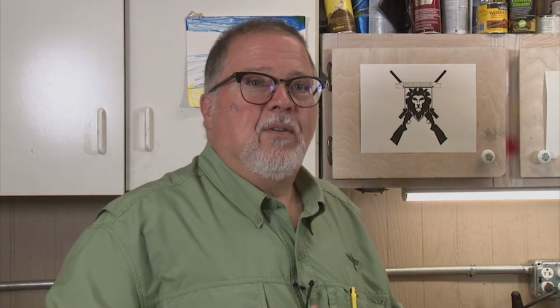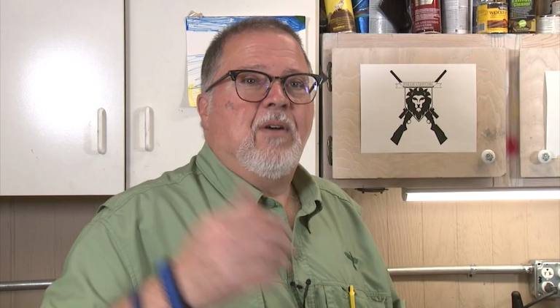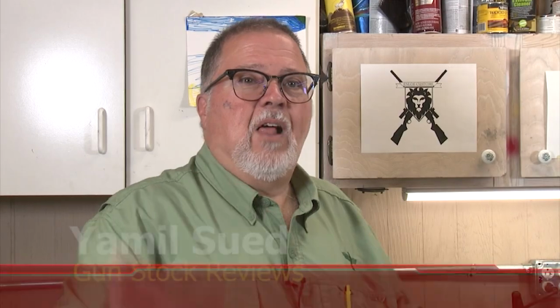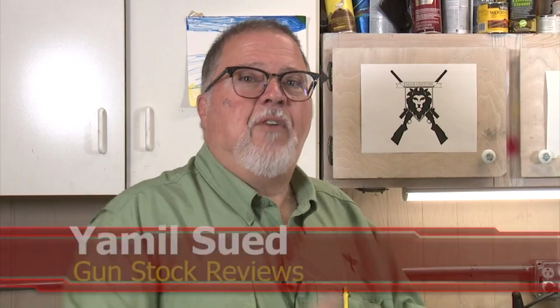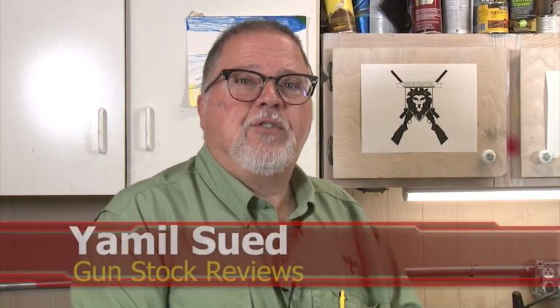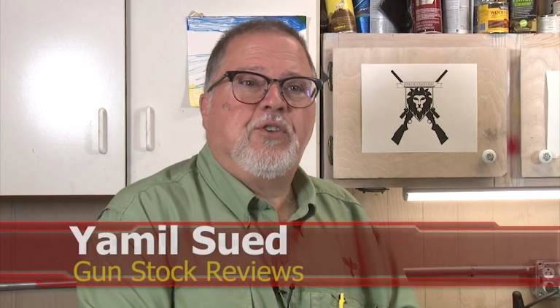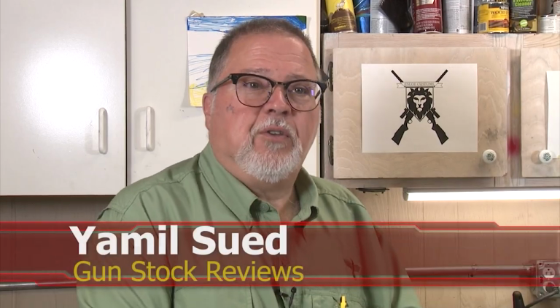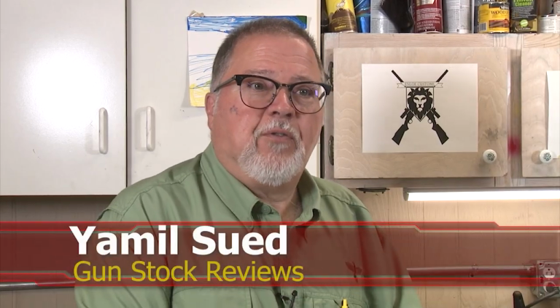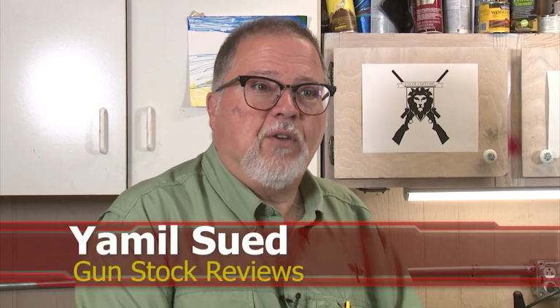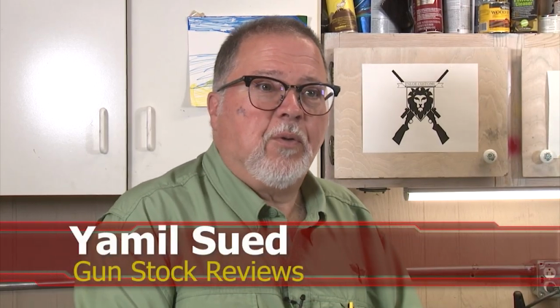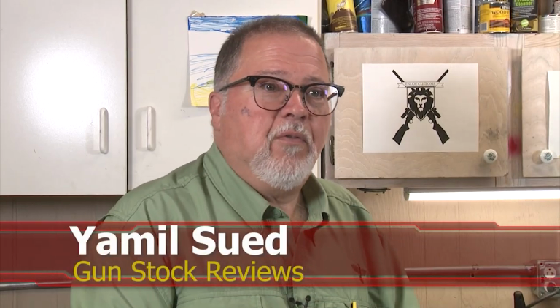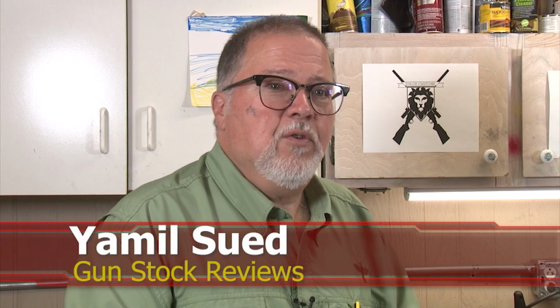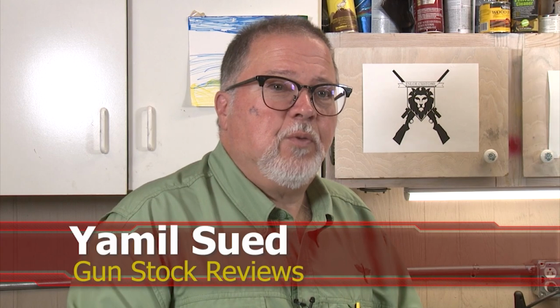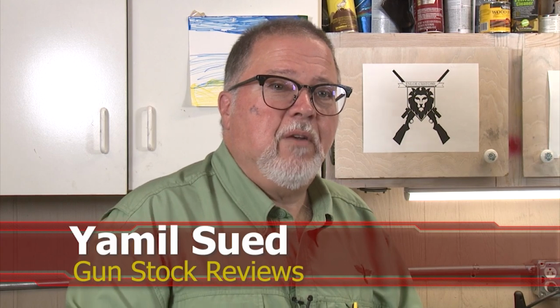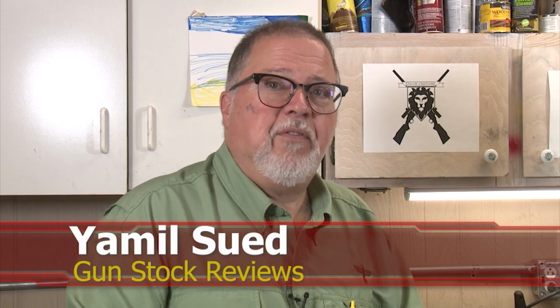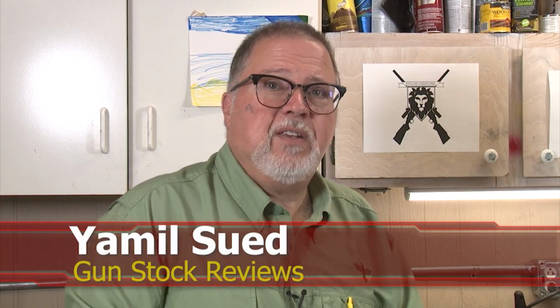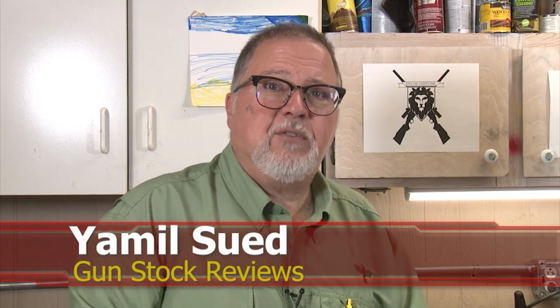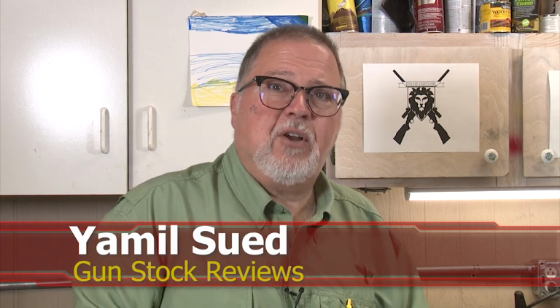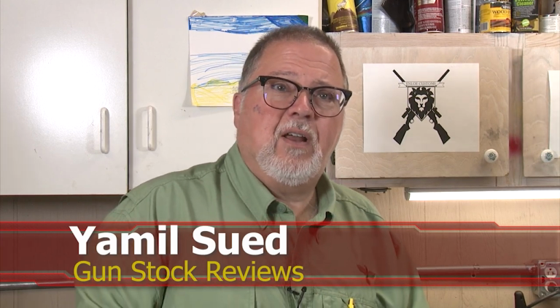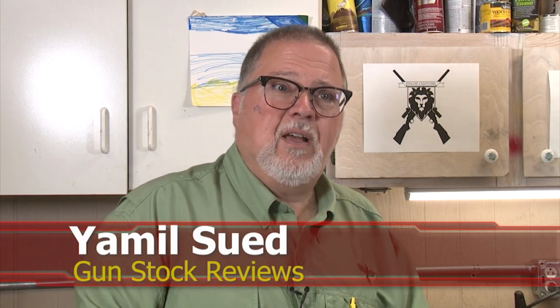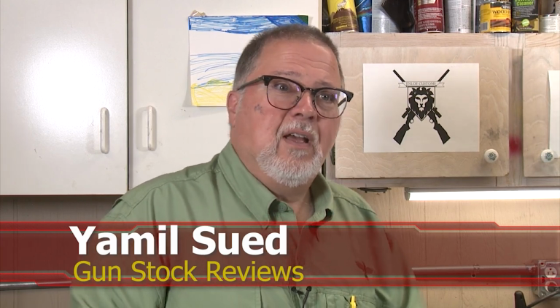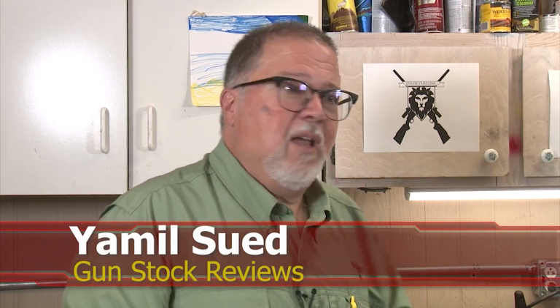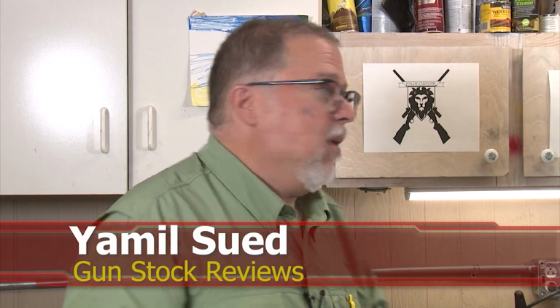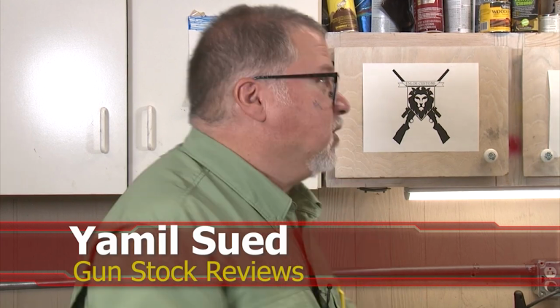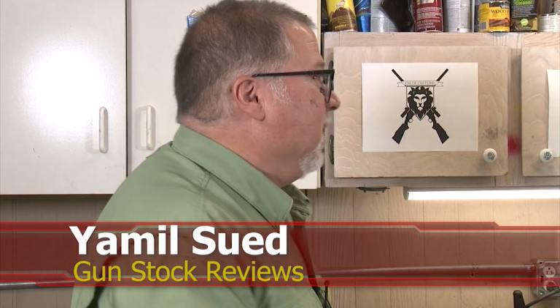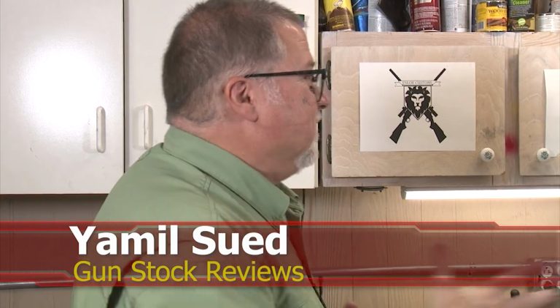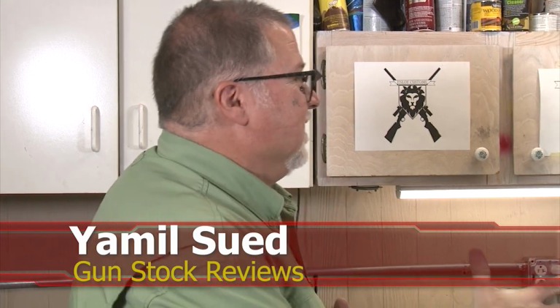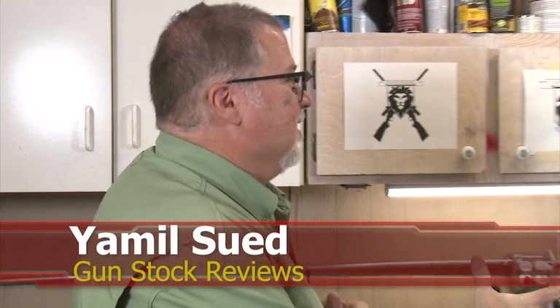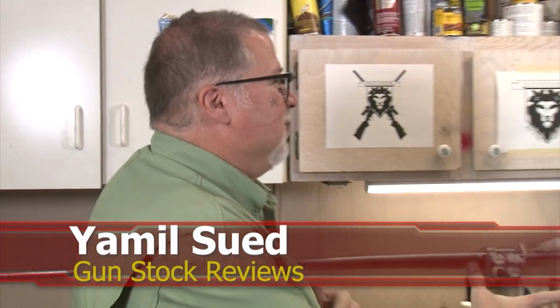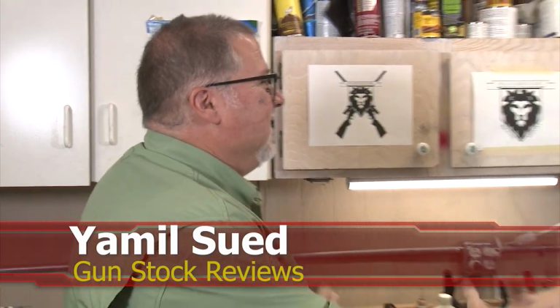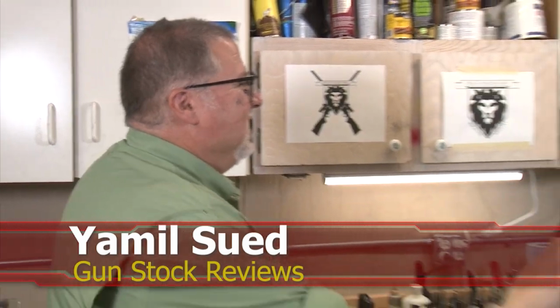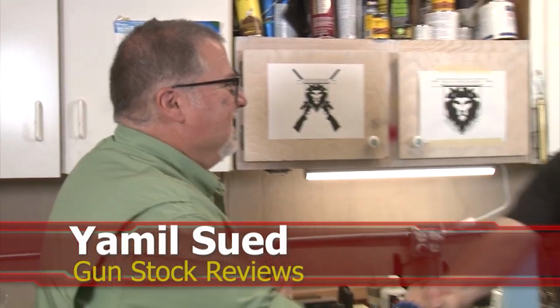Well, hello folks. This is Jamil for Gunstock Reviews from here in Phoenix, Arizona at Marty's place. How you doing Marty? Good.